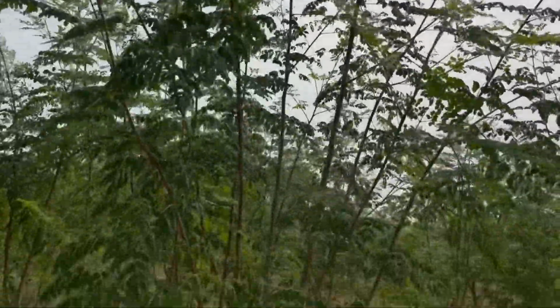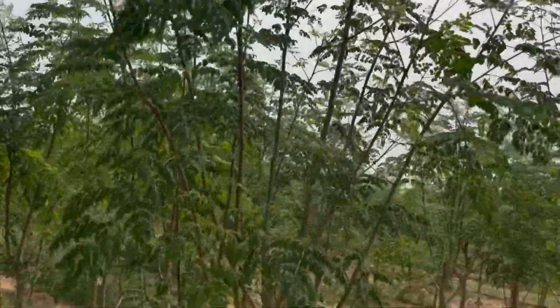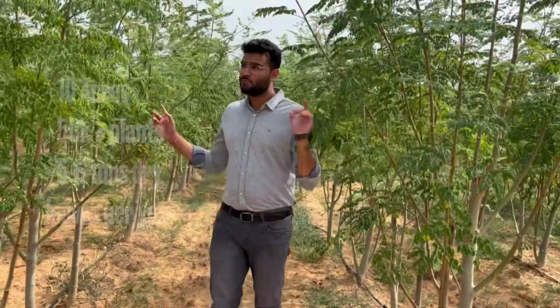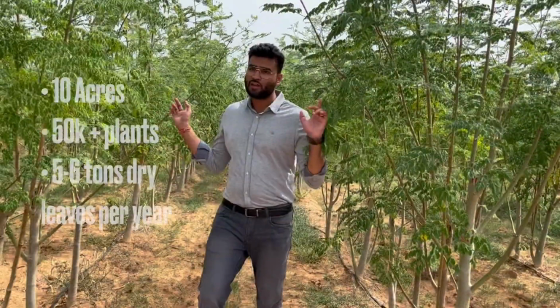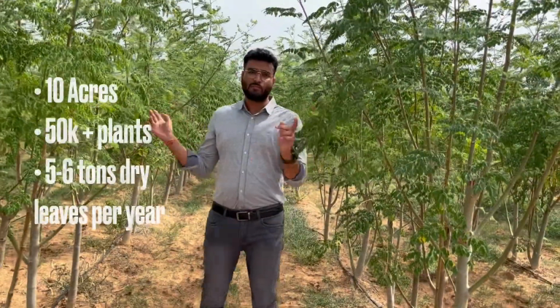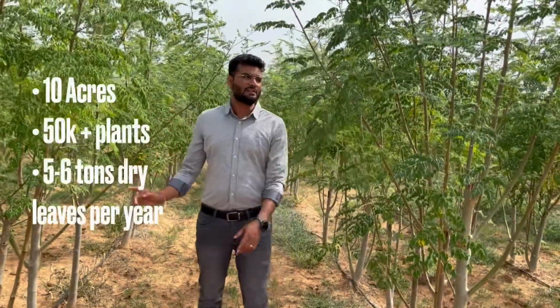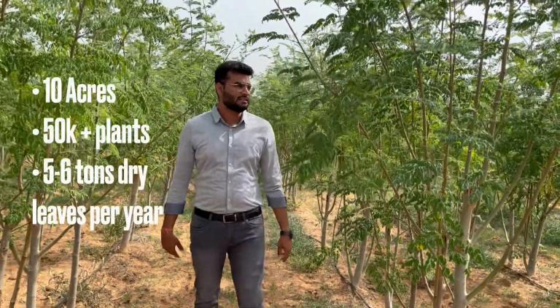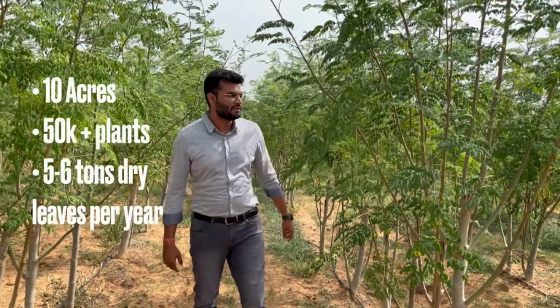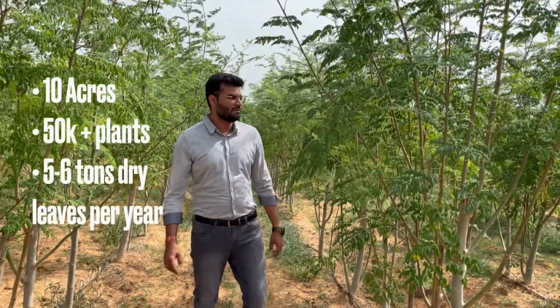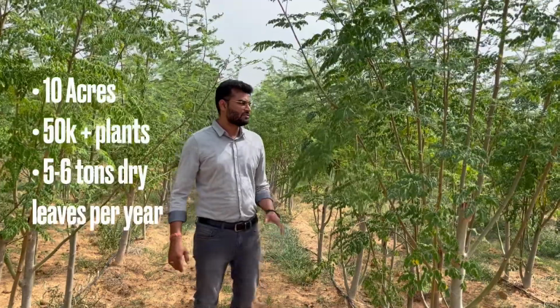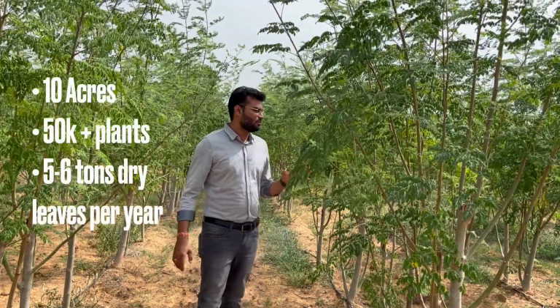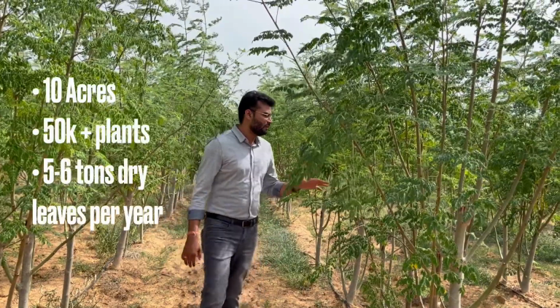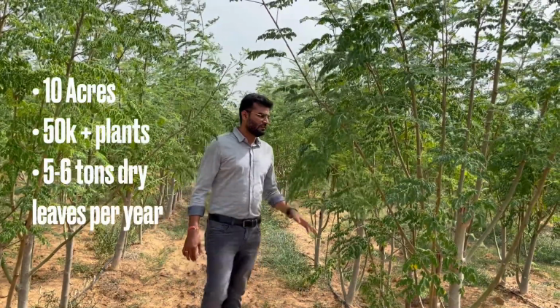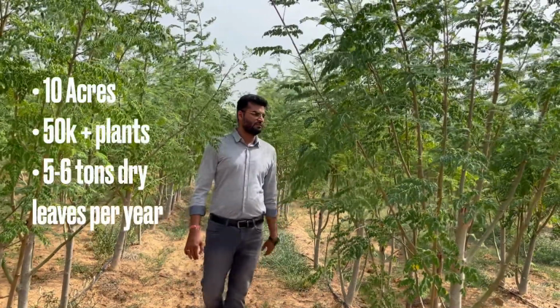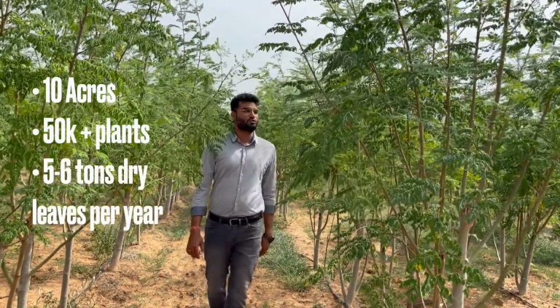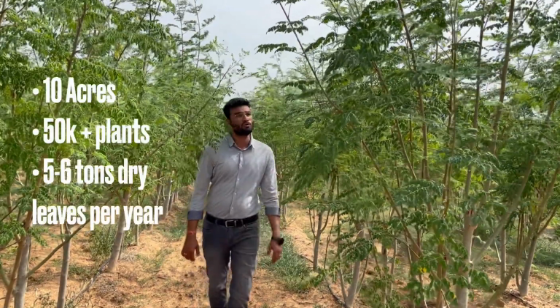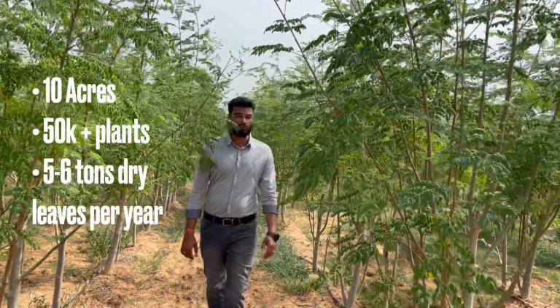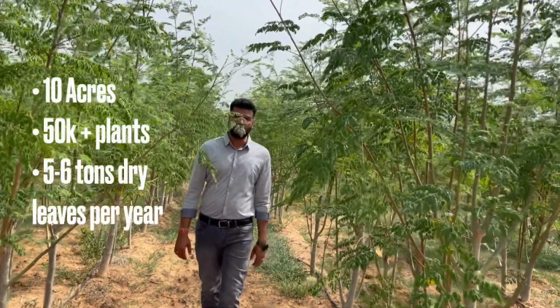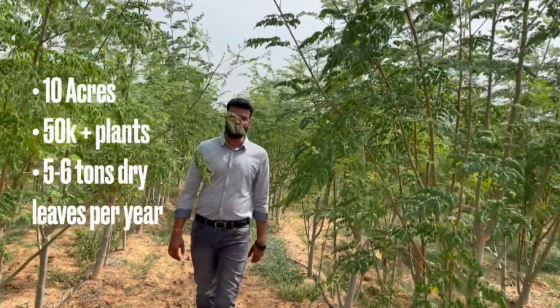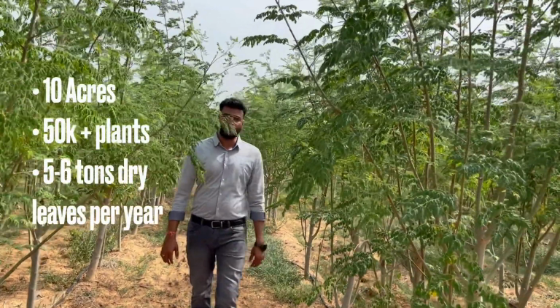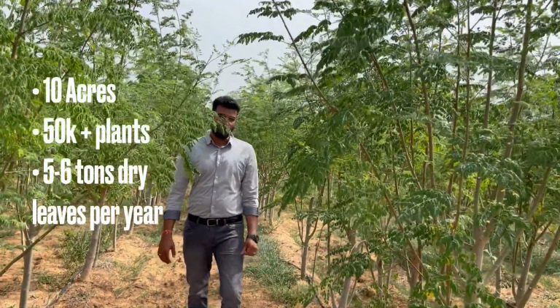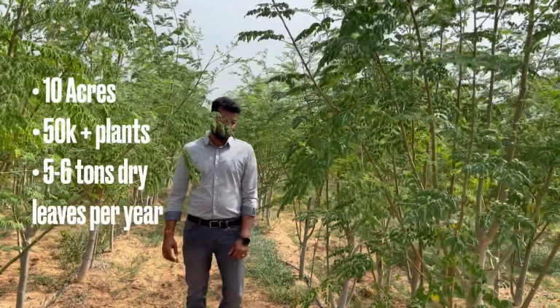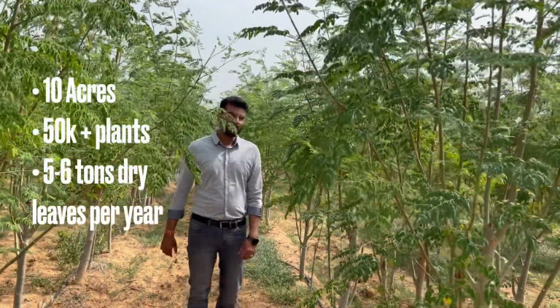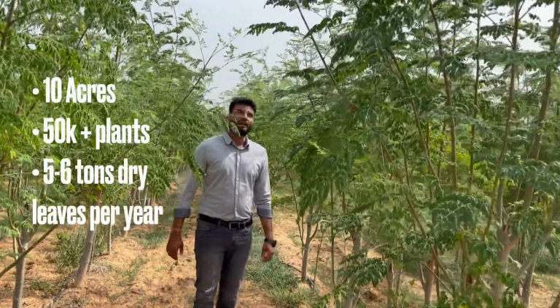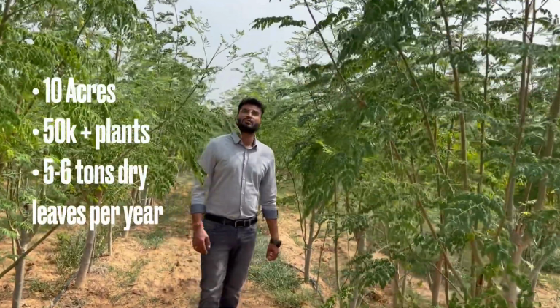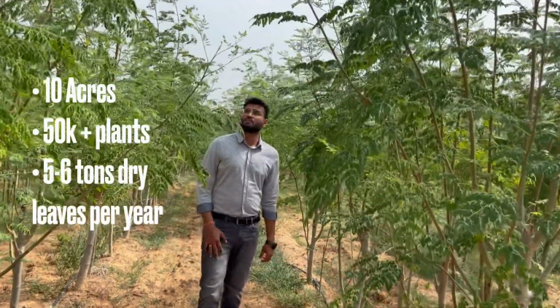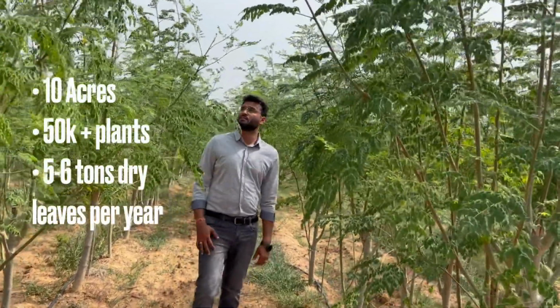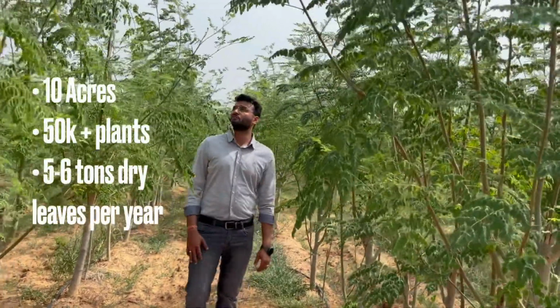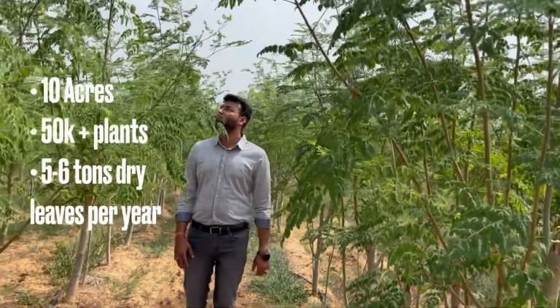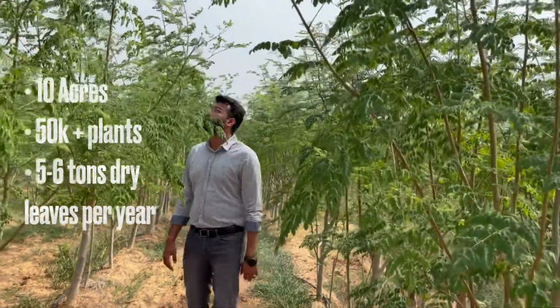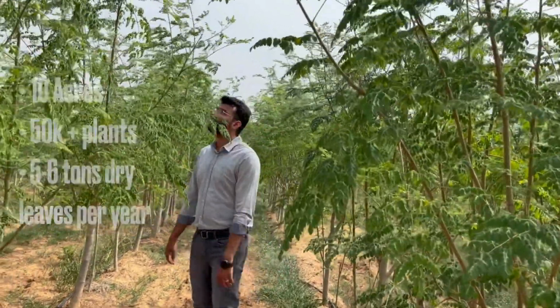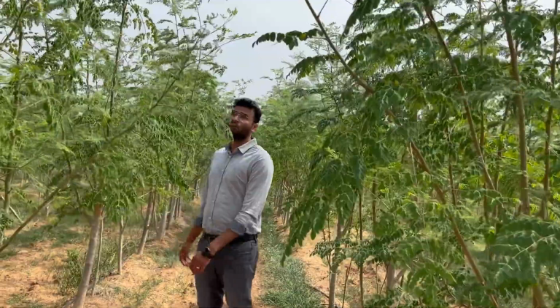The Moringa plants — these were first planted in June of 2021. As you can see, these are fairly tall now.